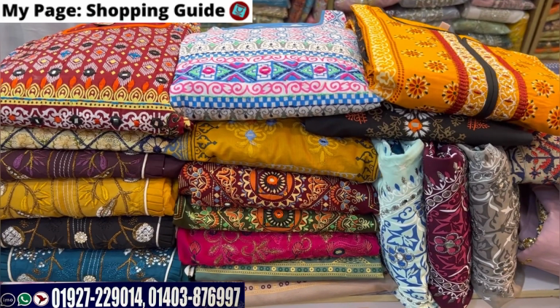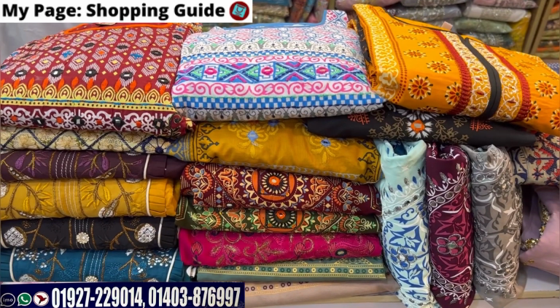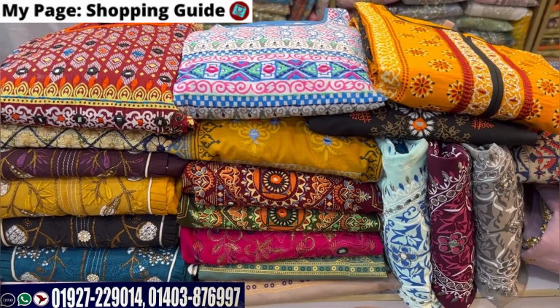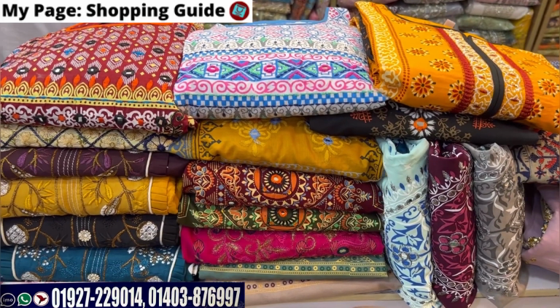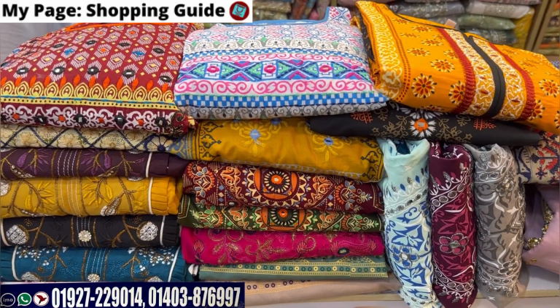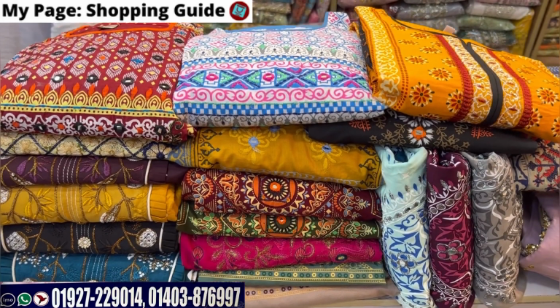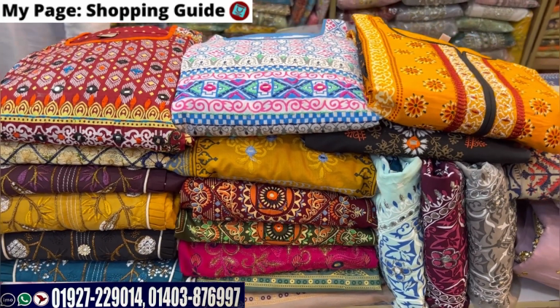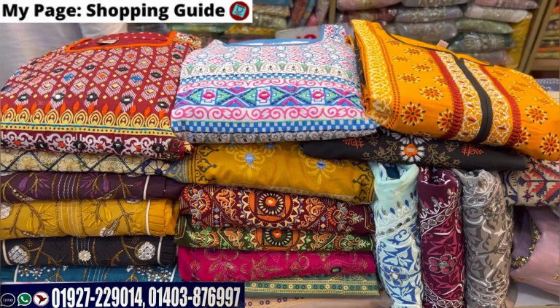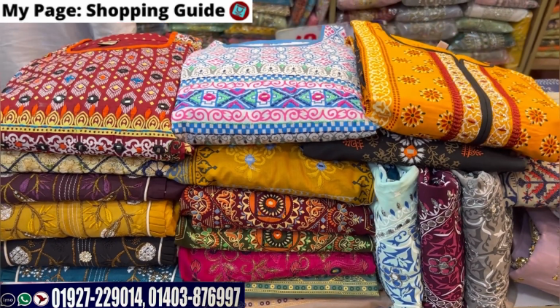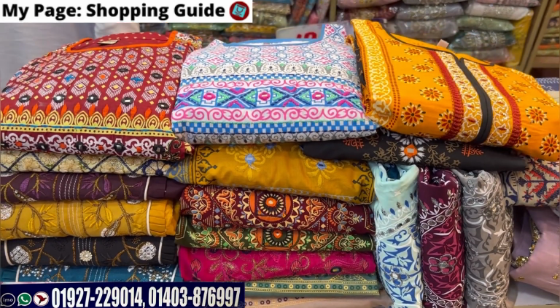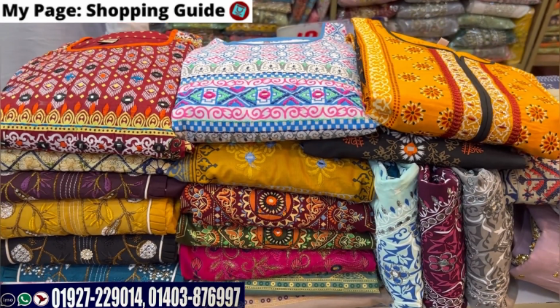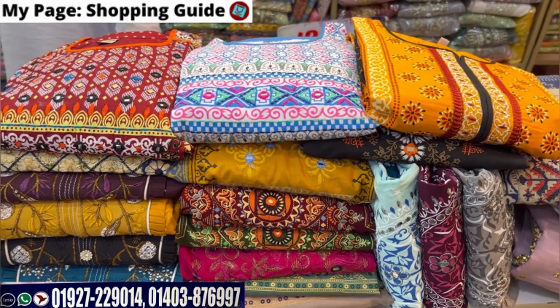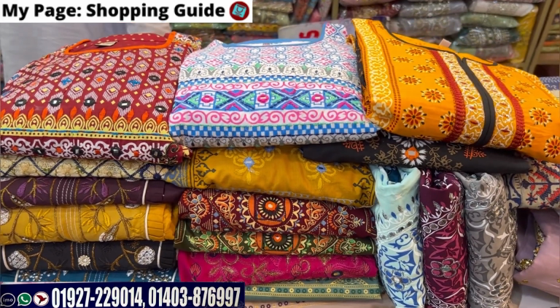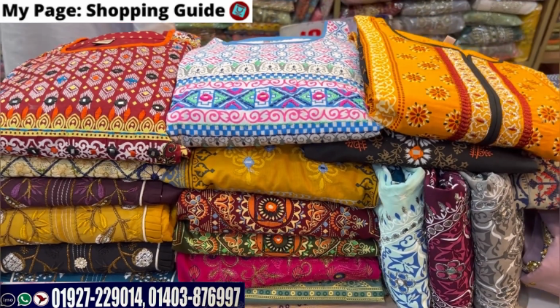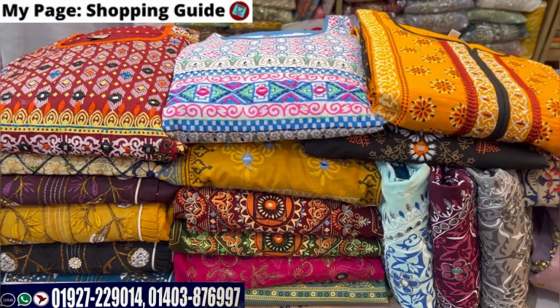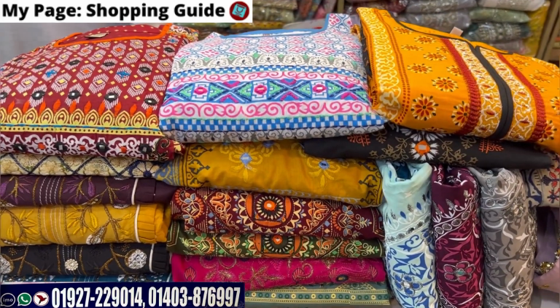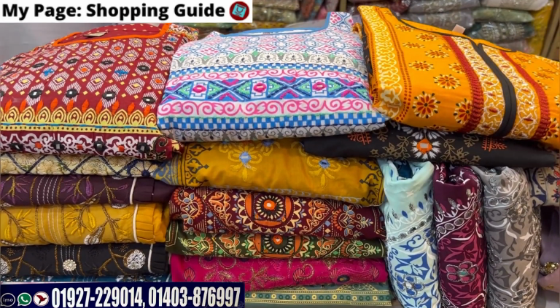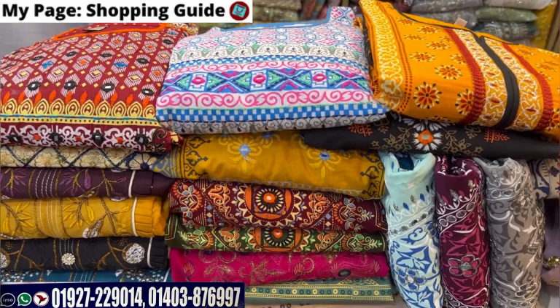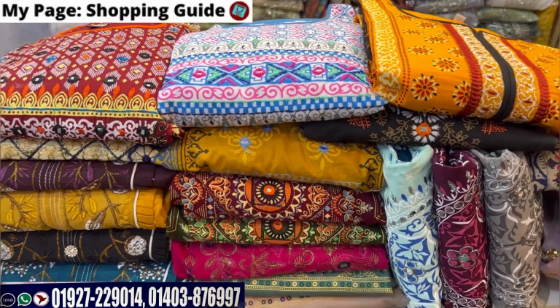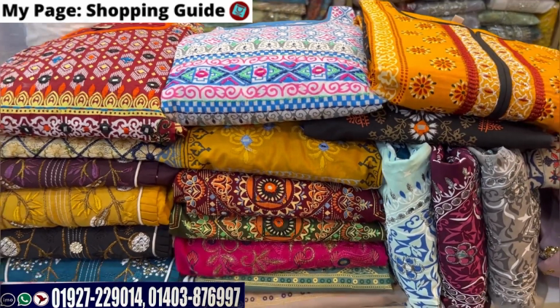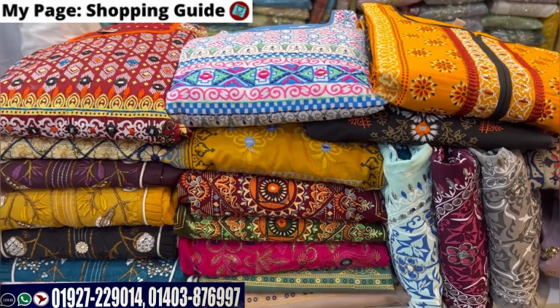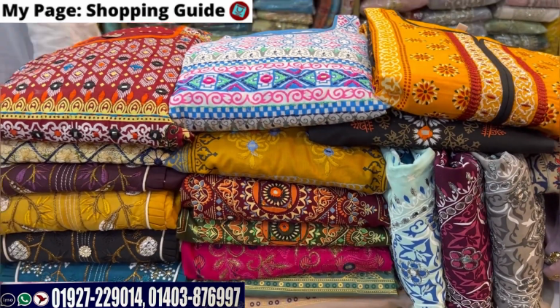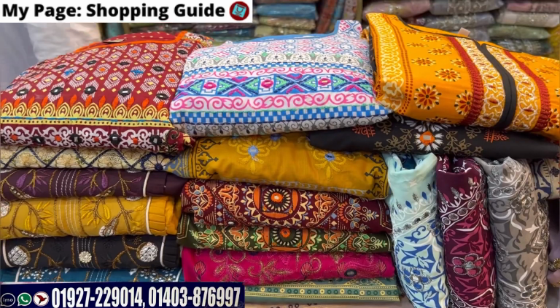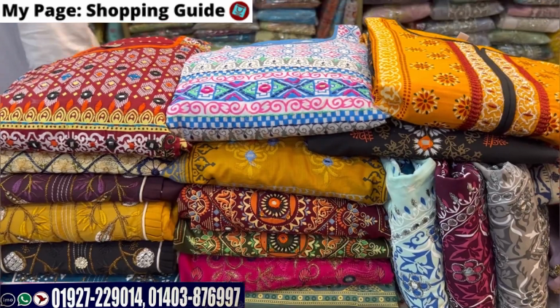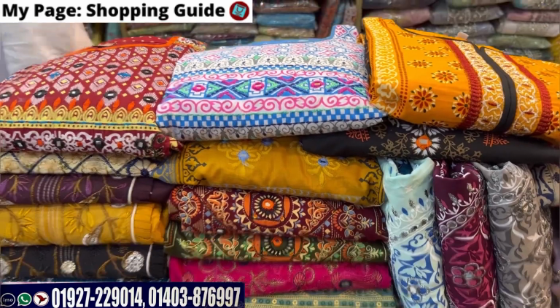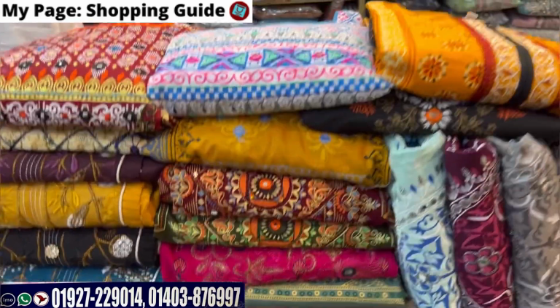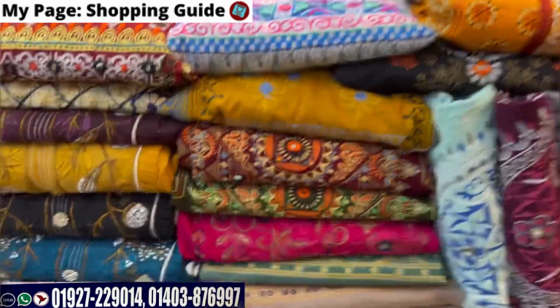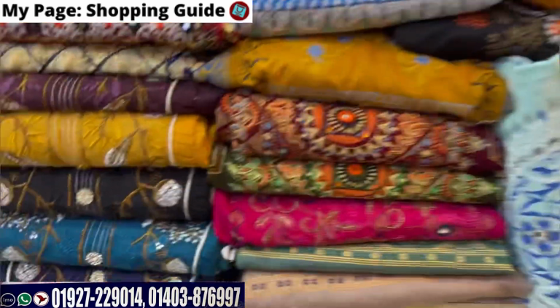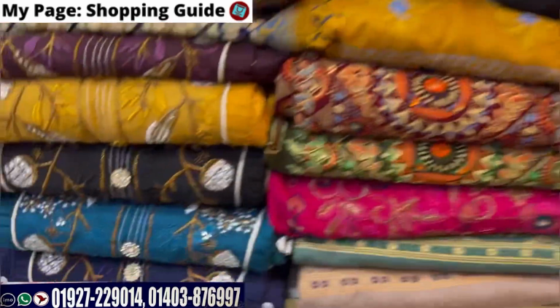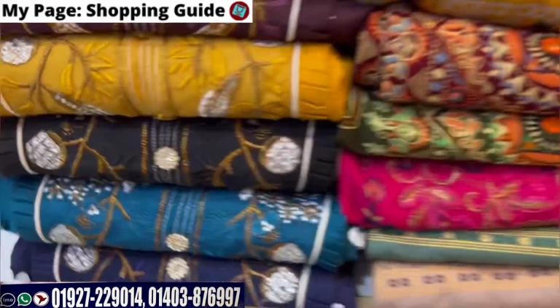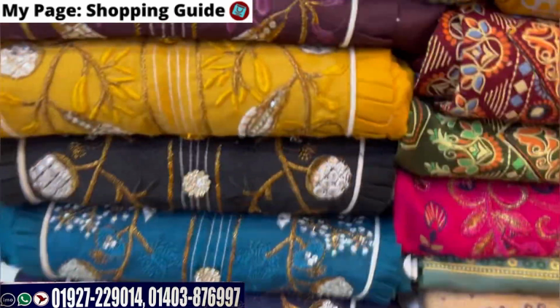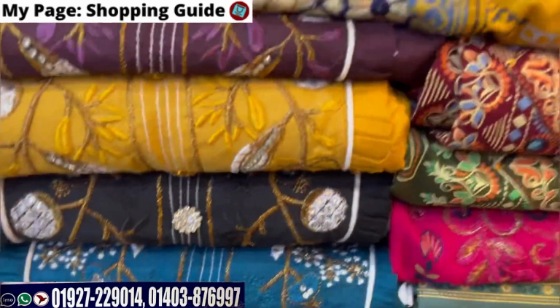As-salamu alaykum, welcome back to my channel, Shopping Guide. Welcome to my shop. Let's get started in the boutique.